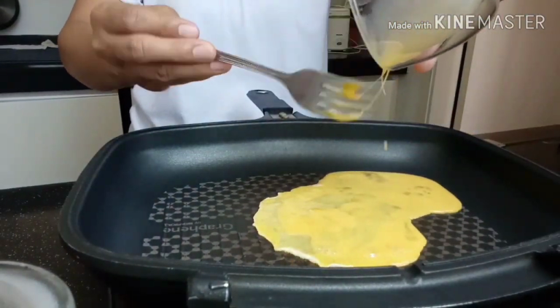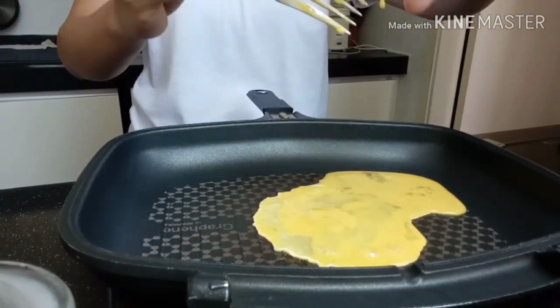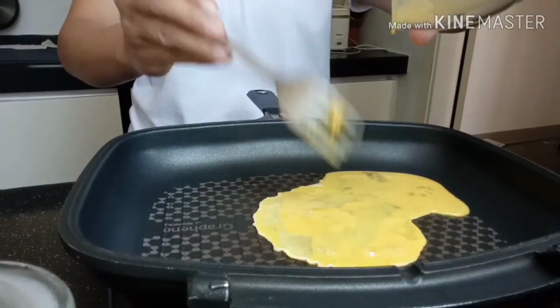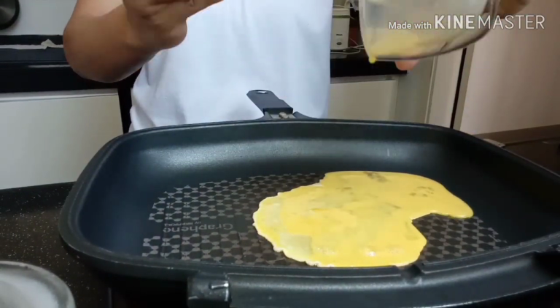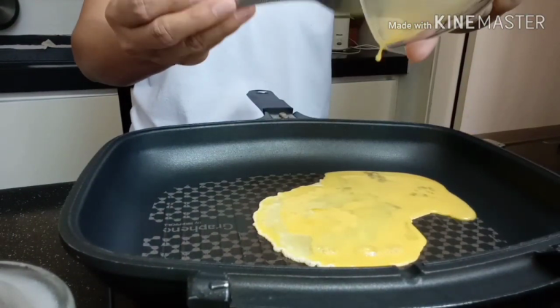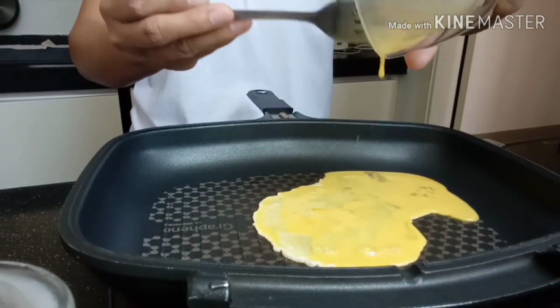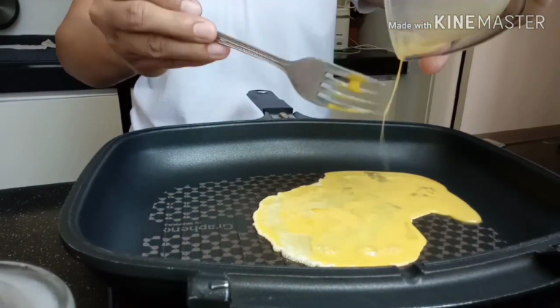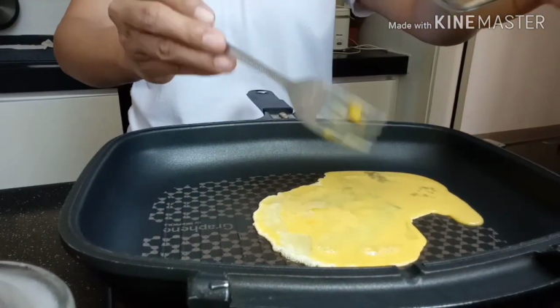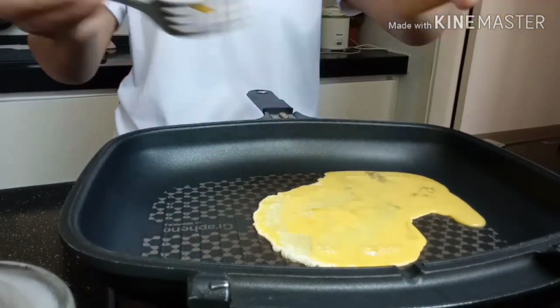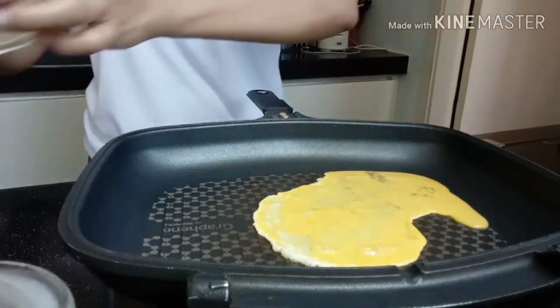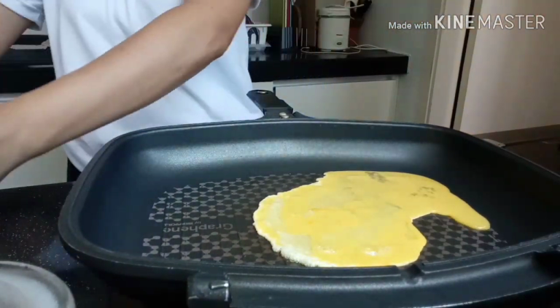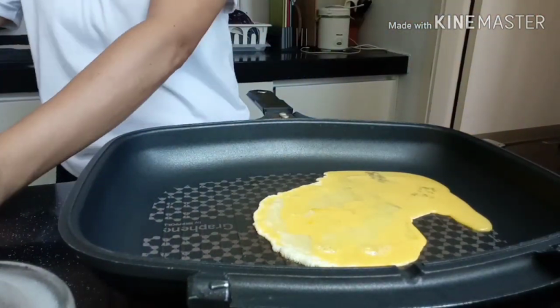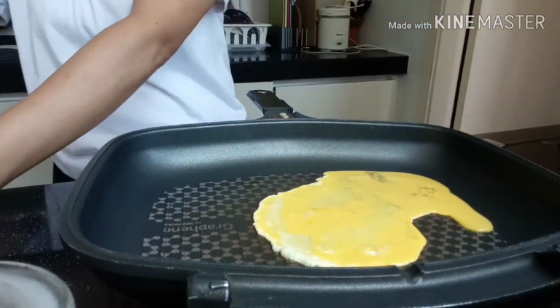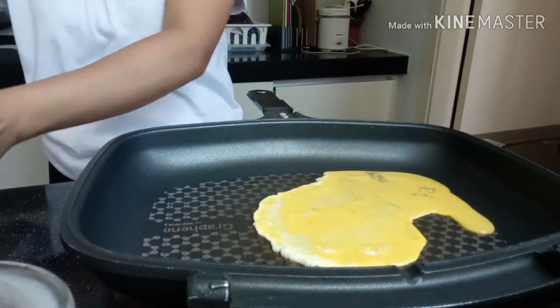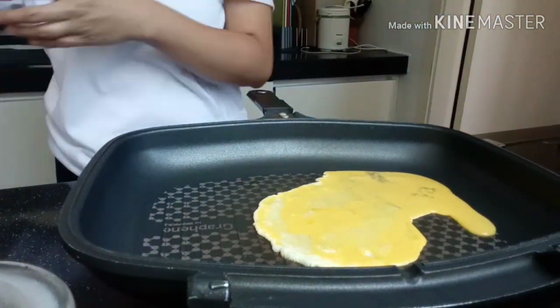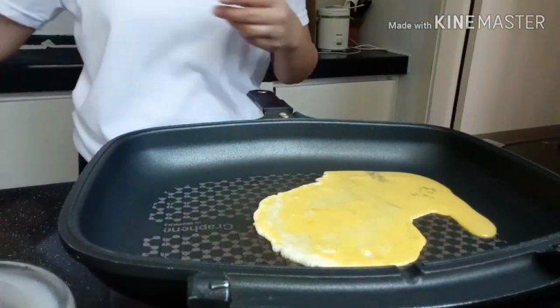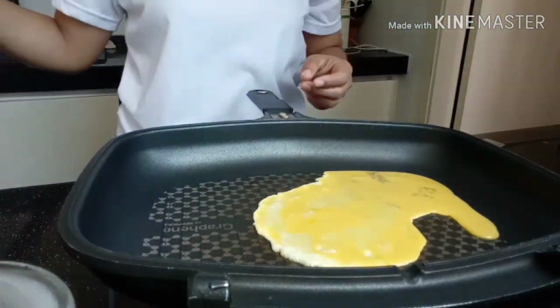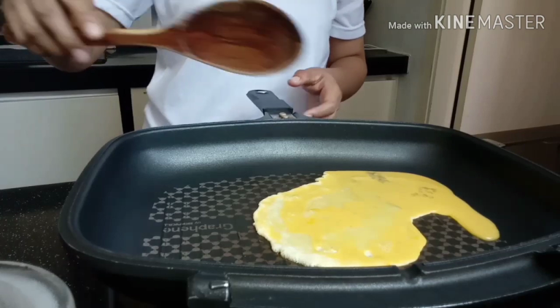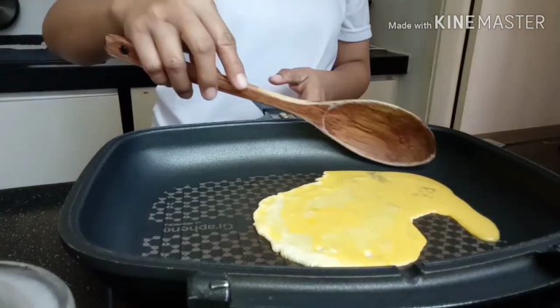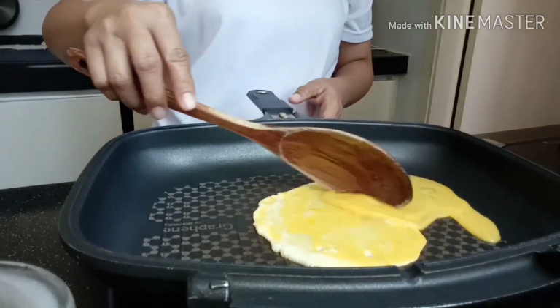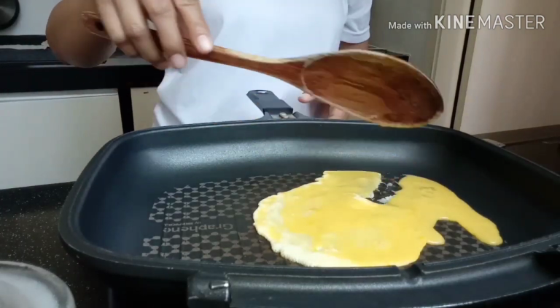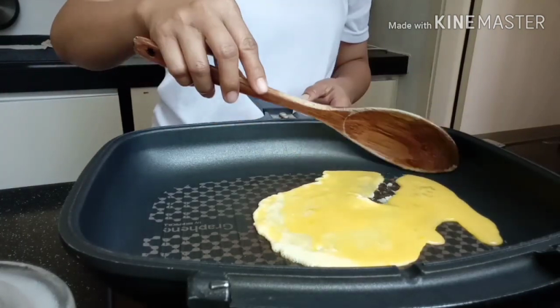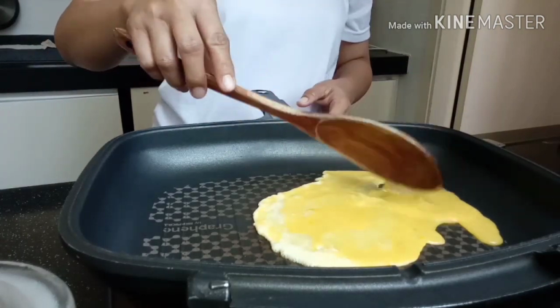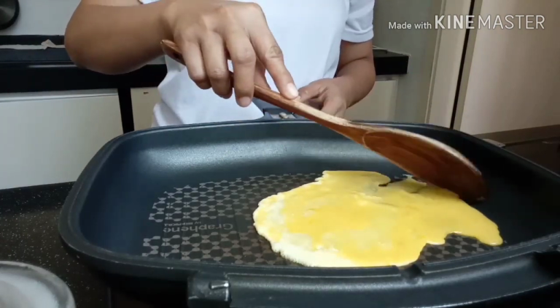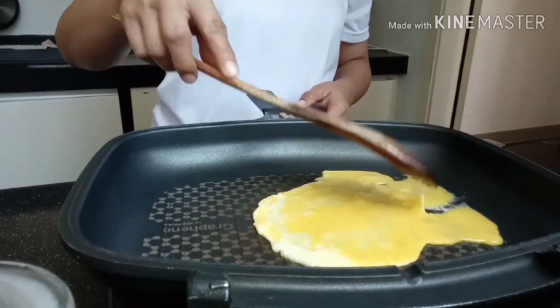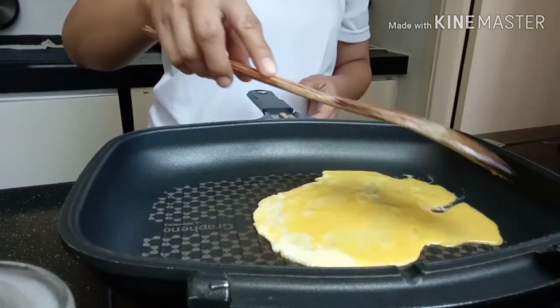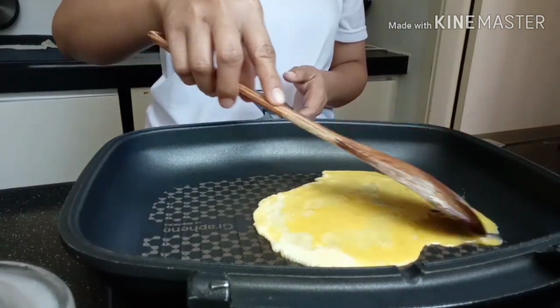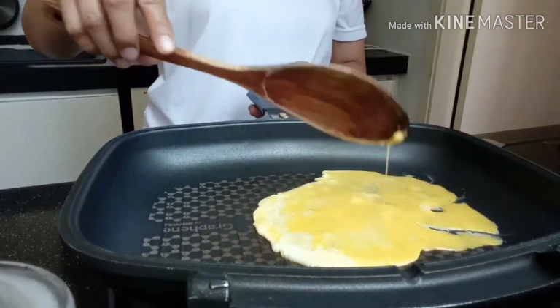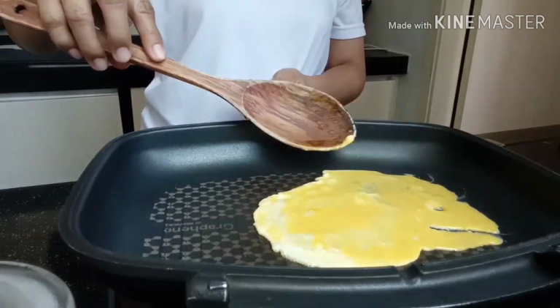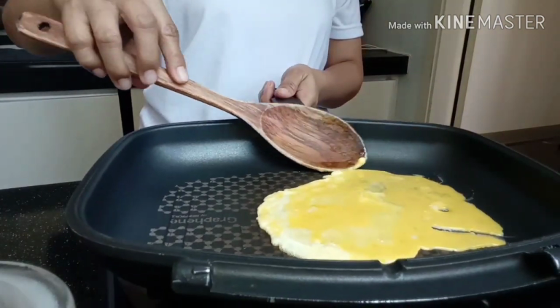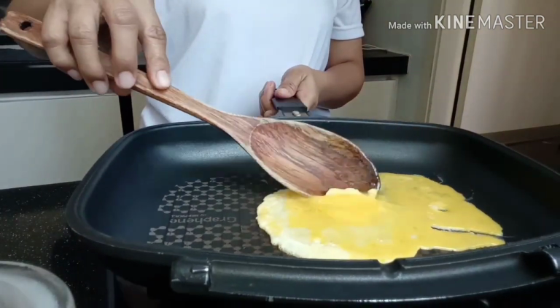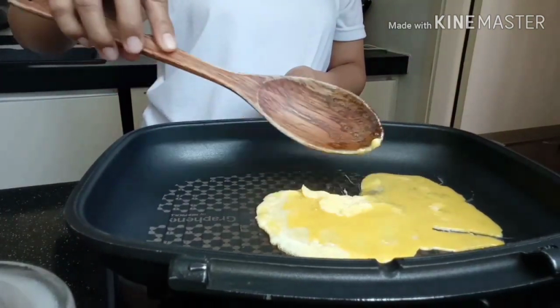Then let's fry the egg — it's scrambled egg, guys.